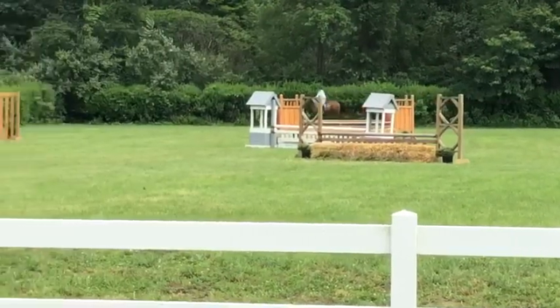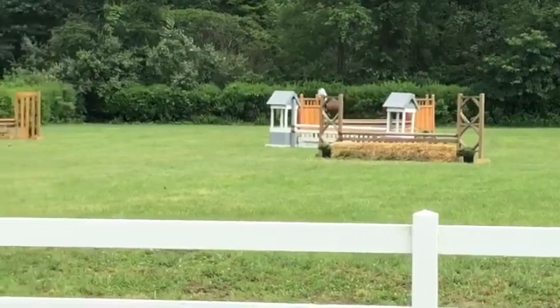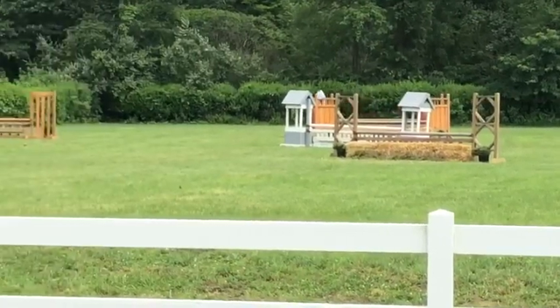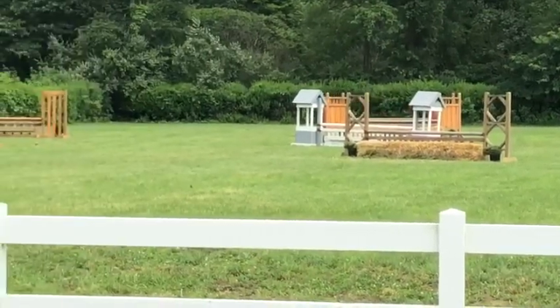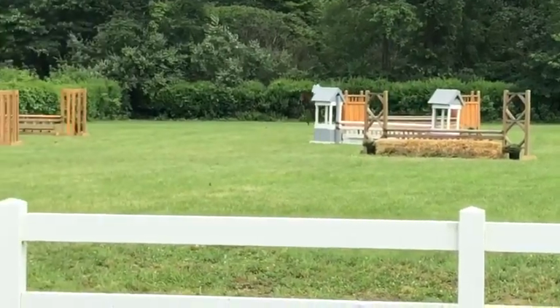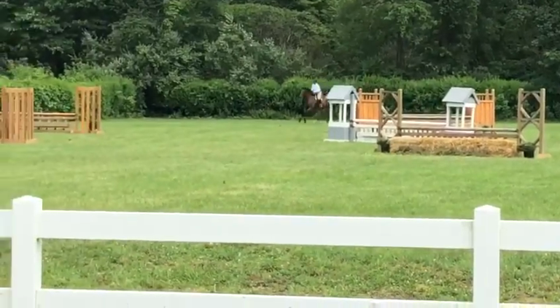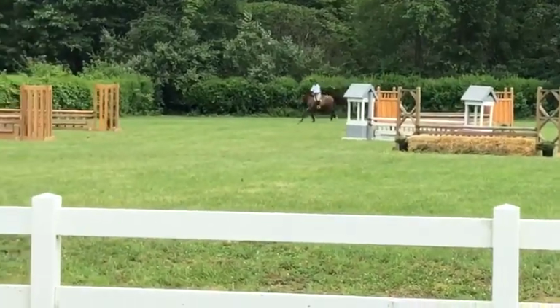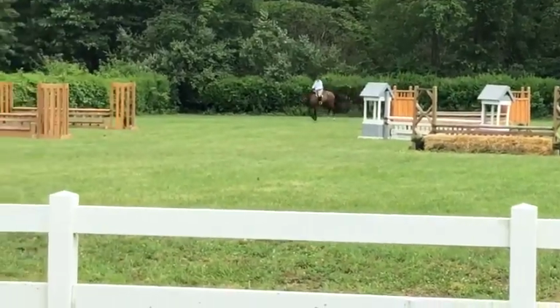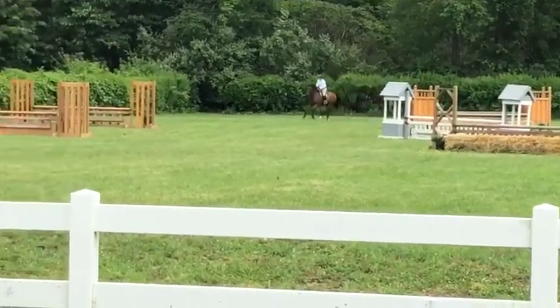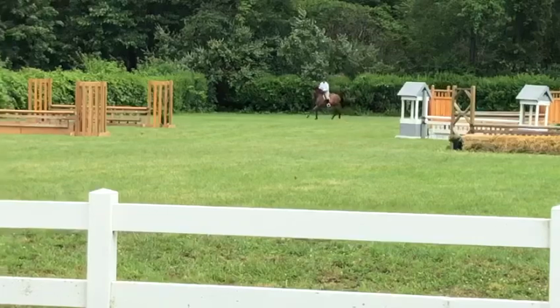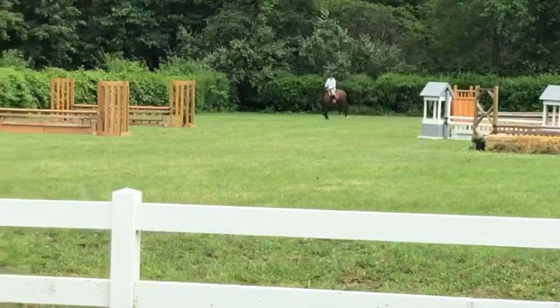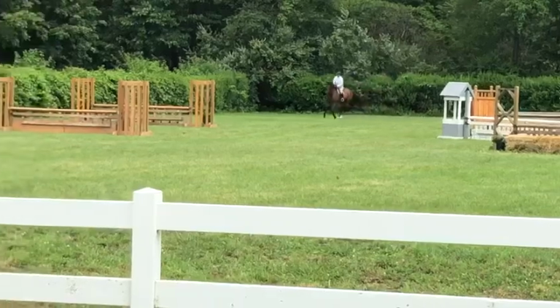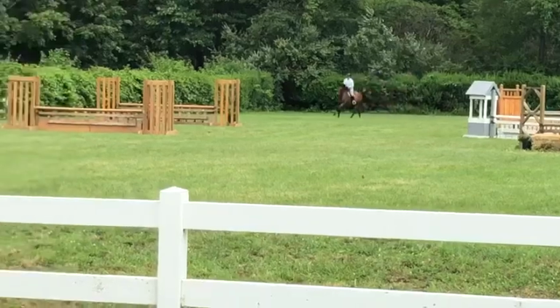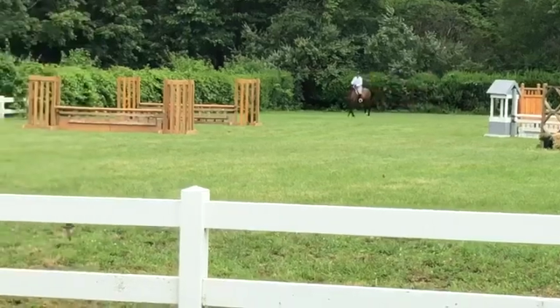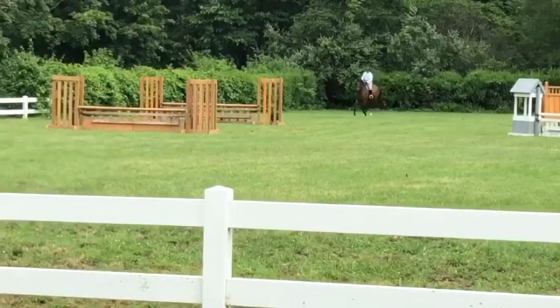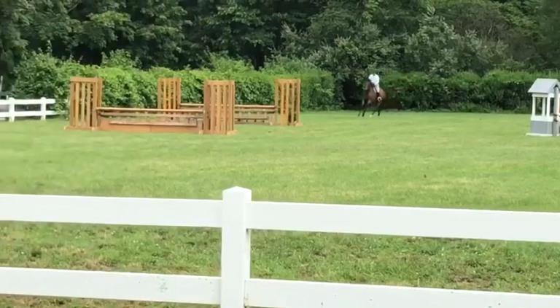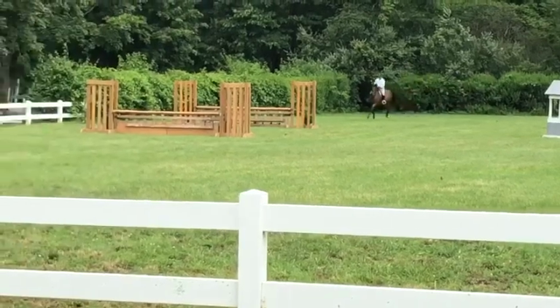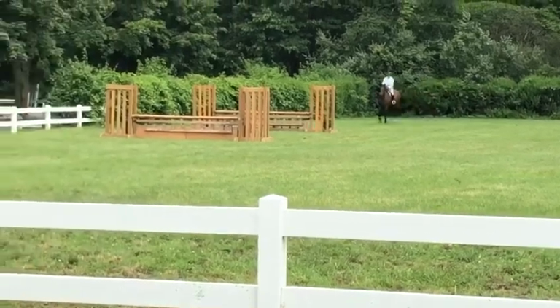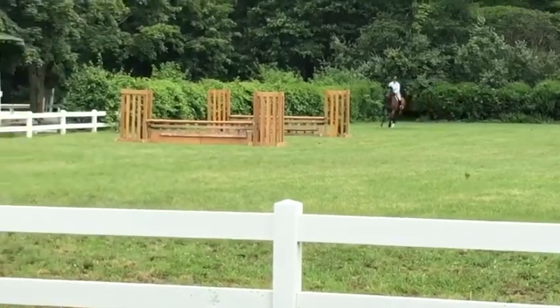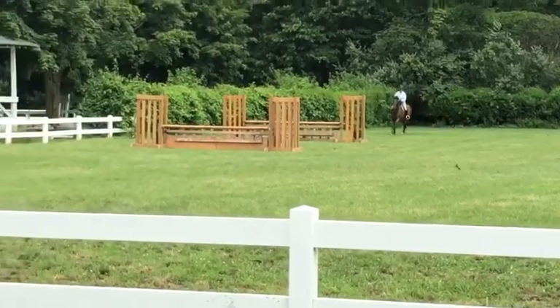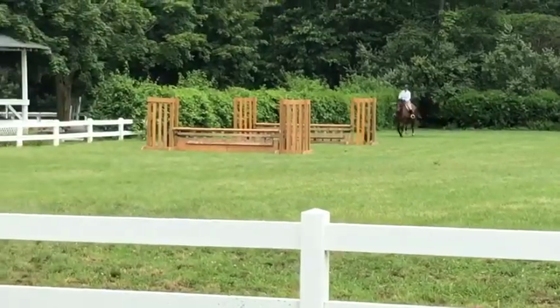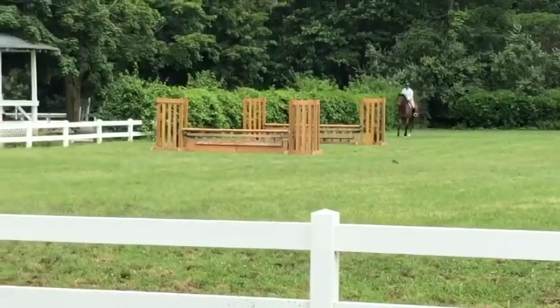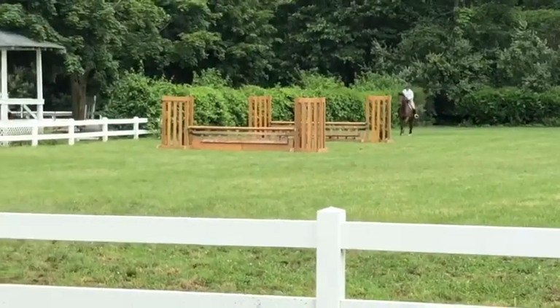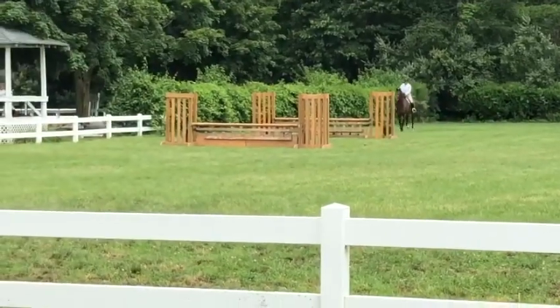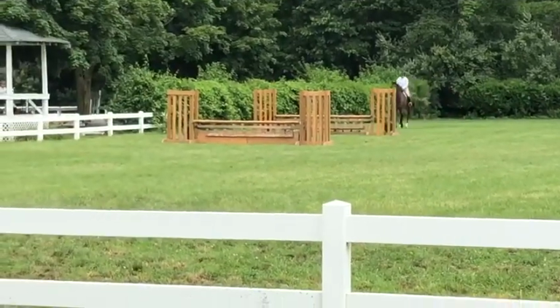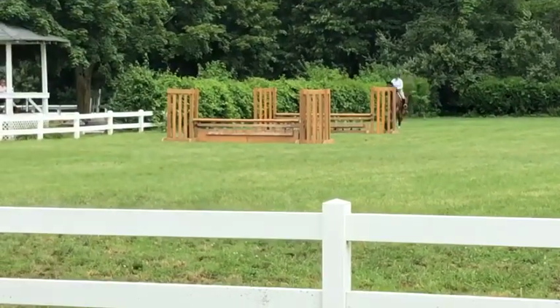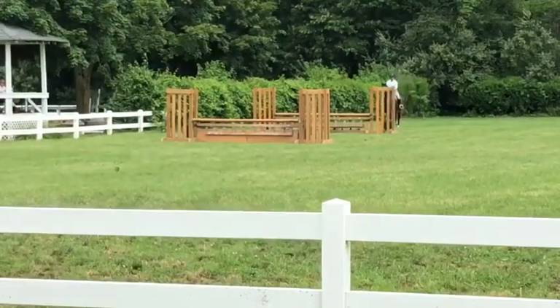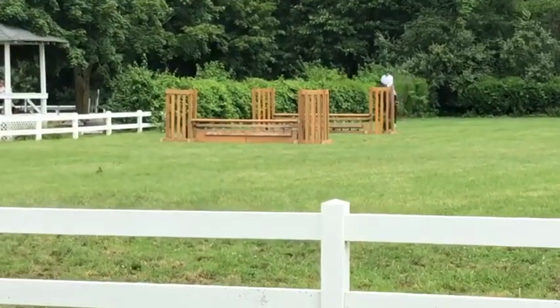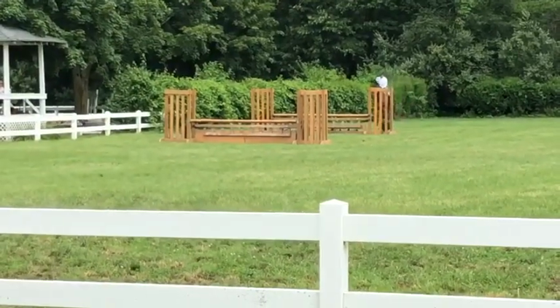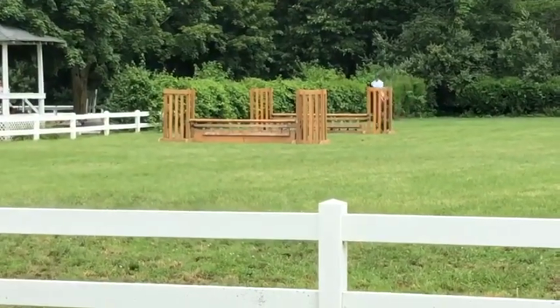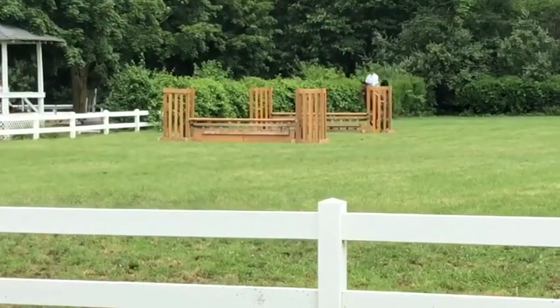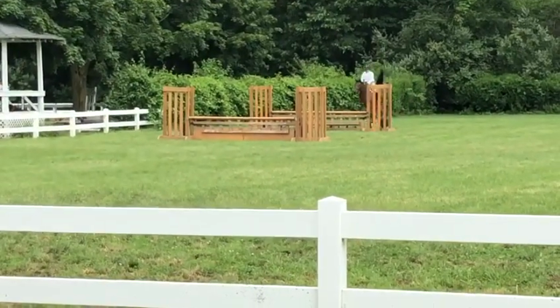And now the working walk. You can bring your horses to the center and line up, if you would. Backs to the judge, please.